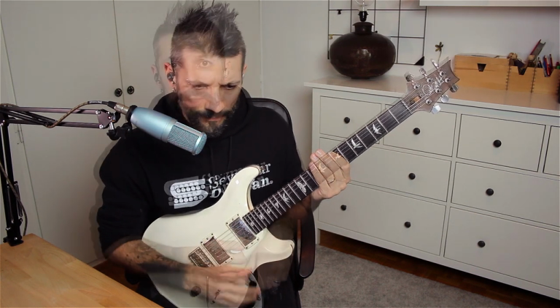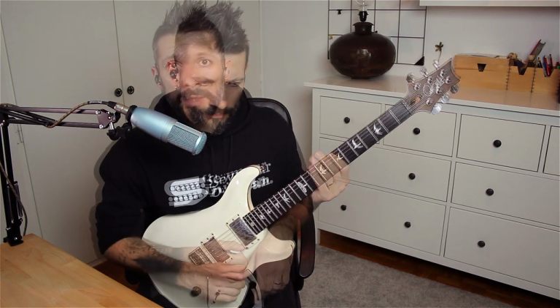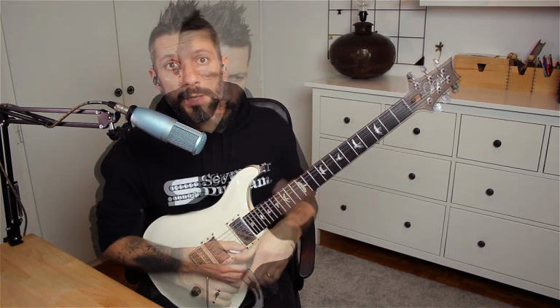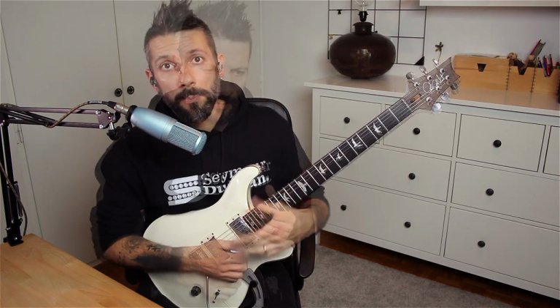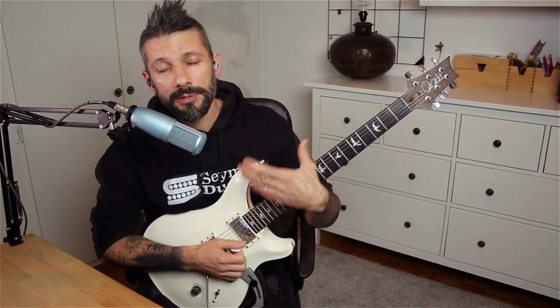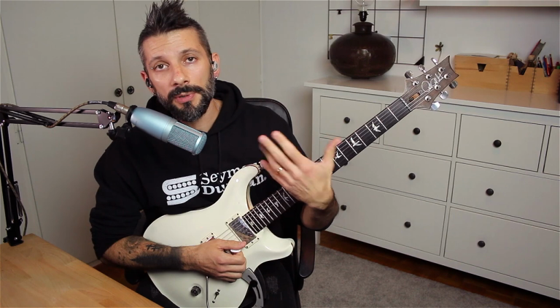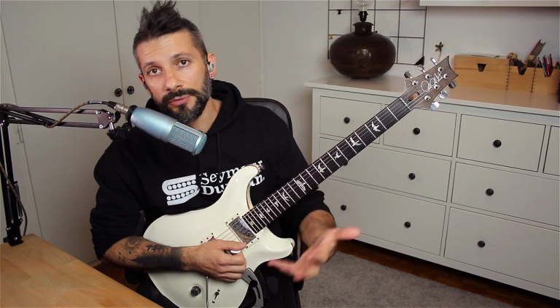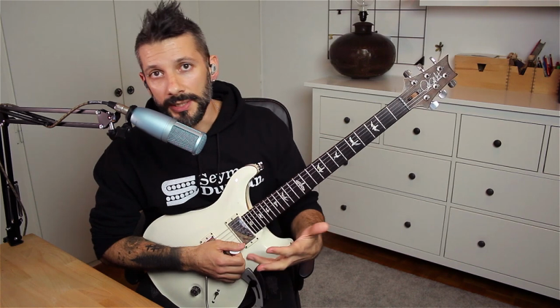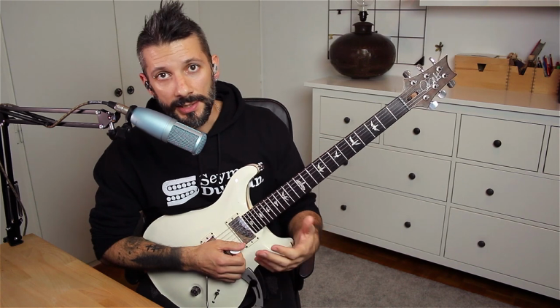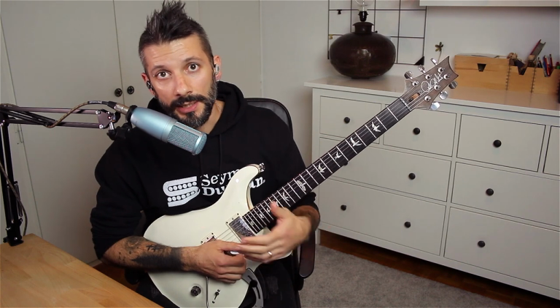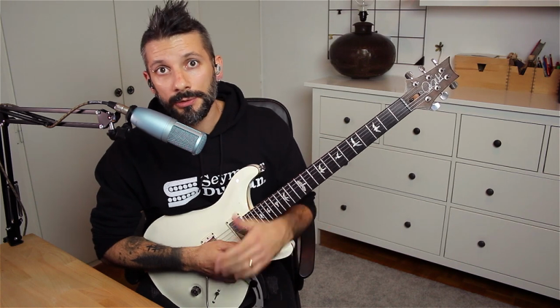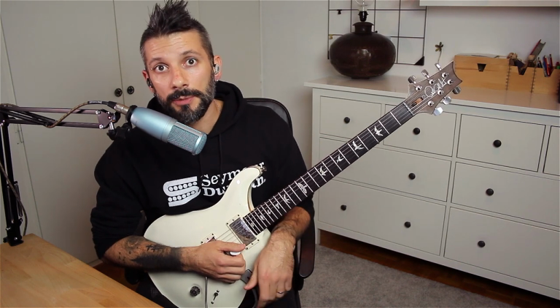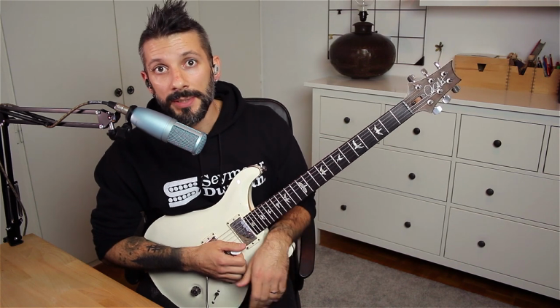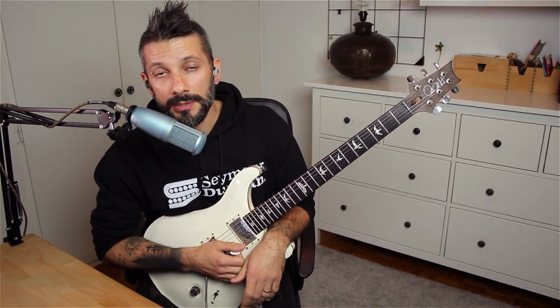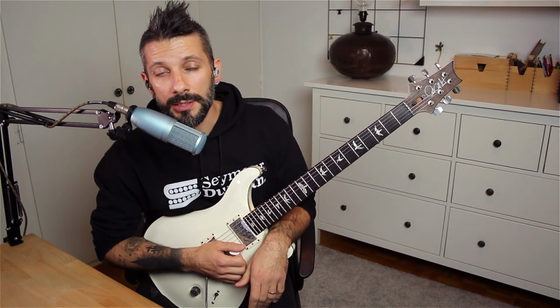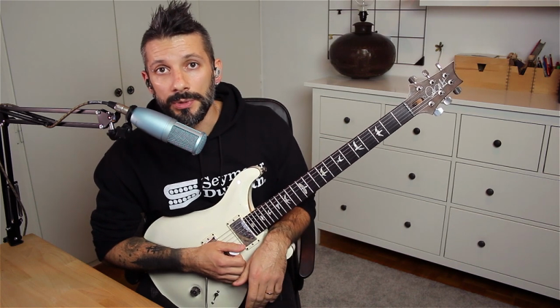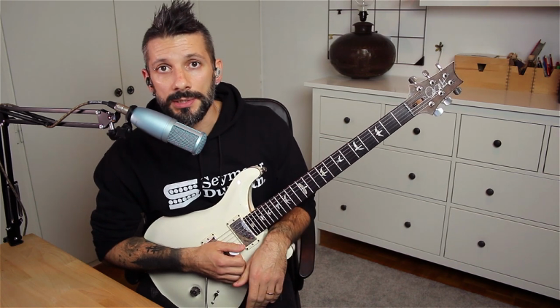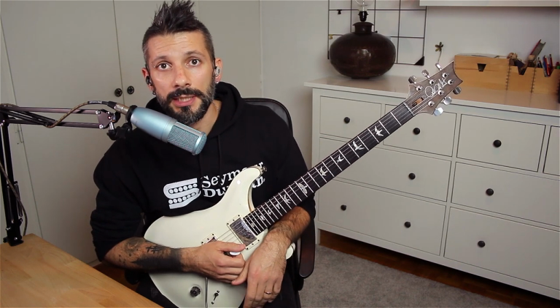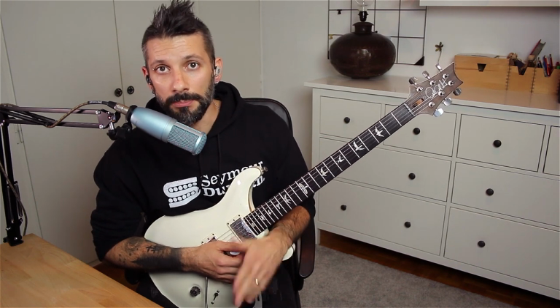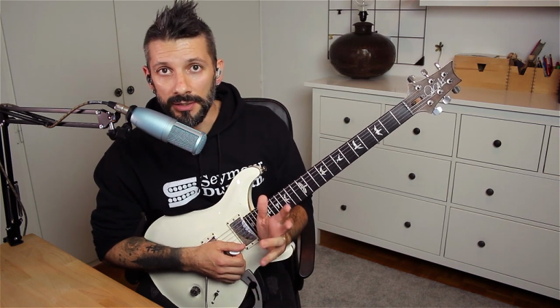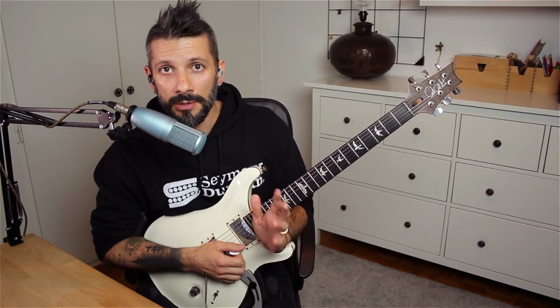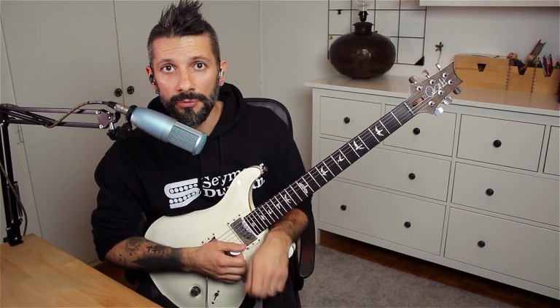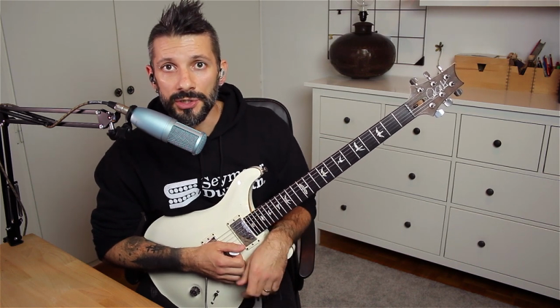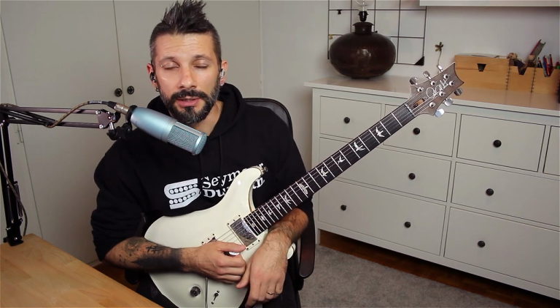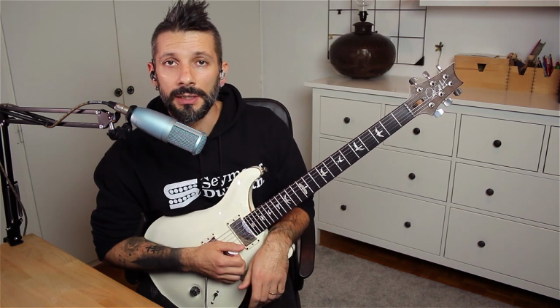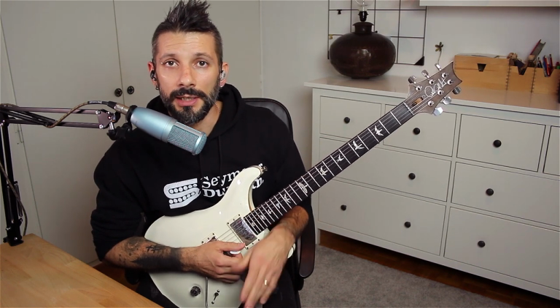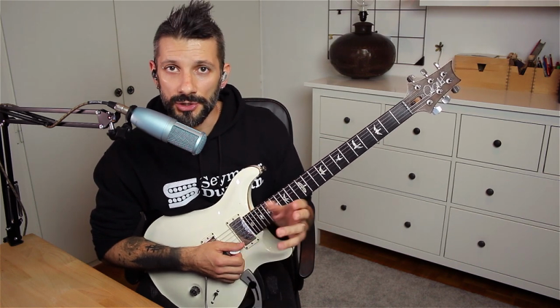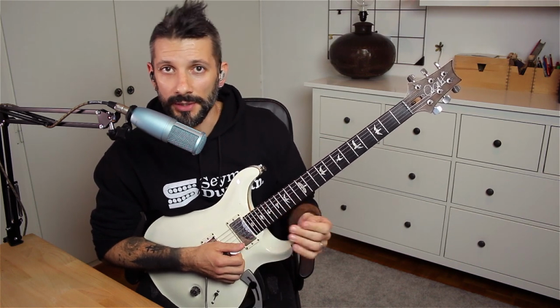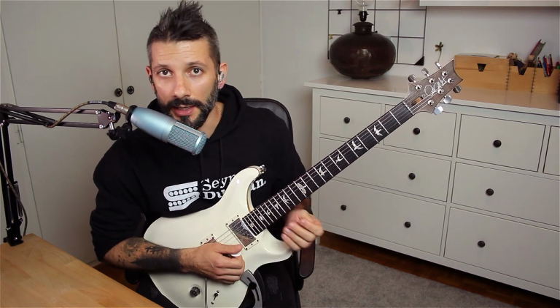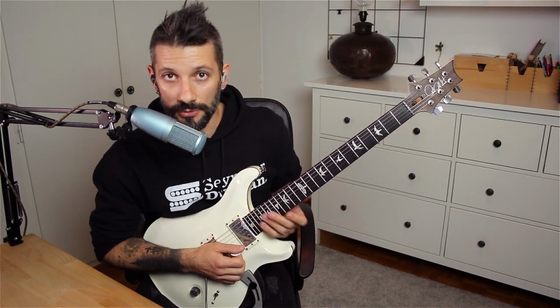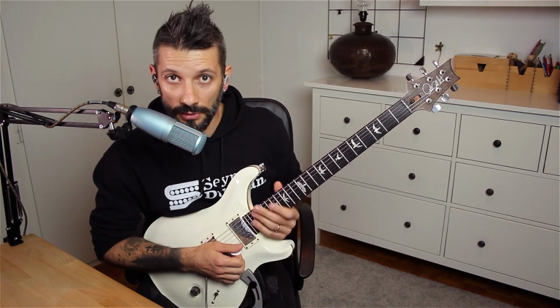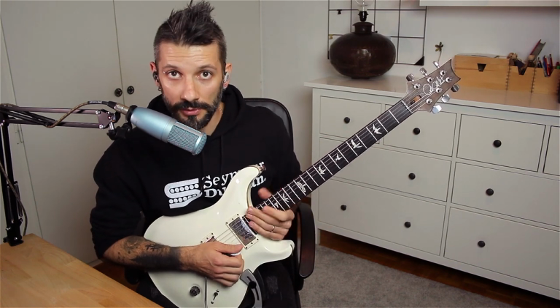Part number three is an alternate picking sequence in B Phrygian. Let's check that out slowly.